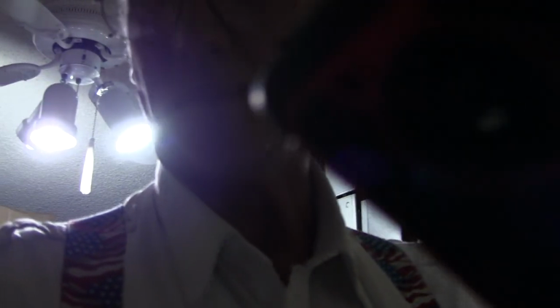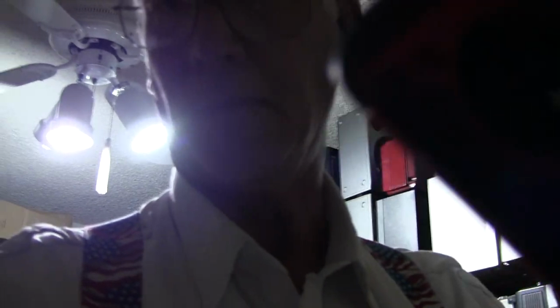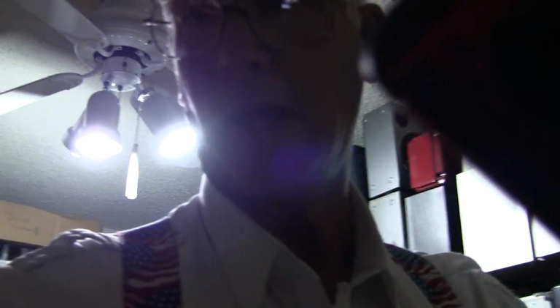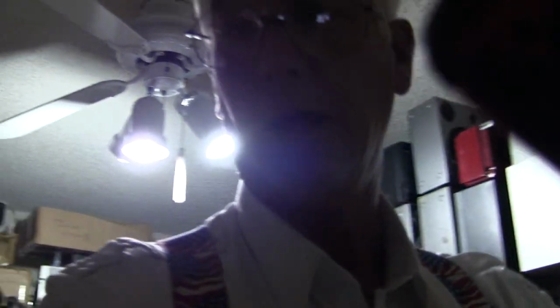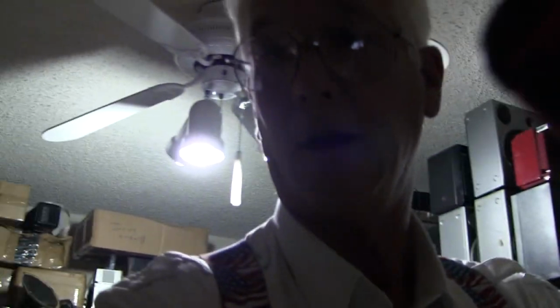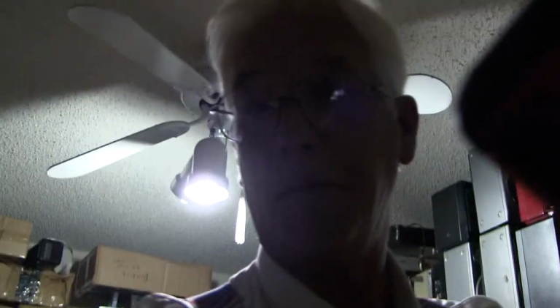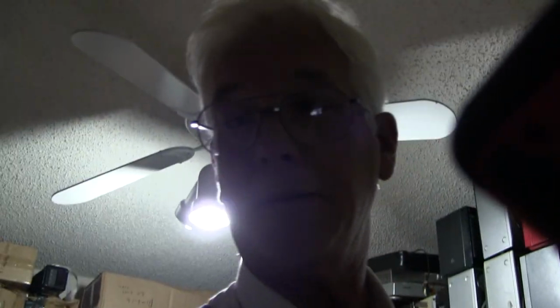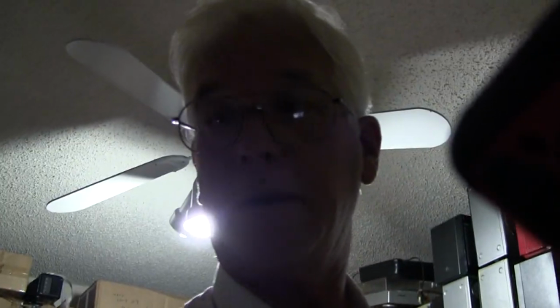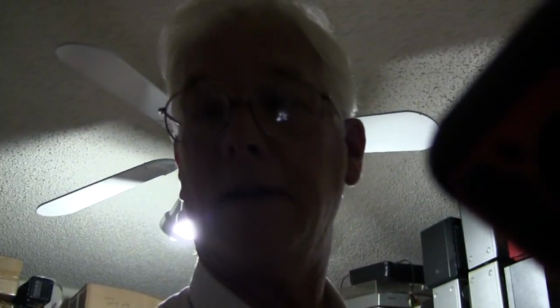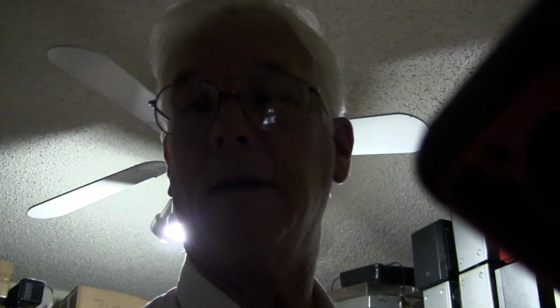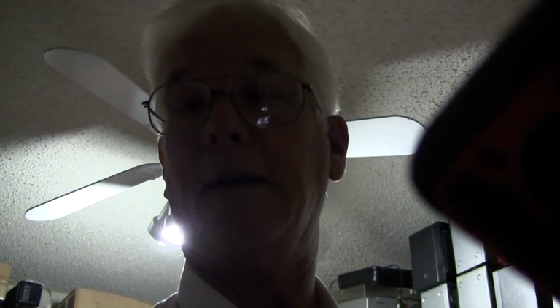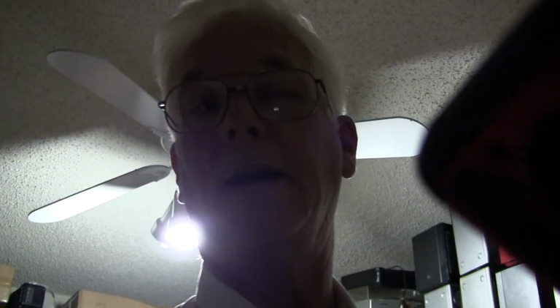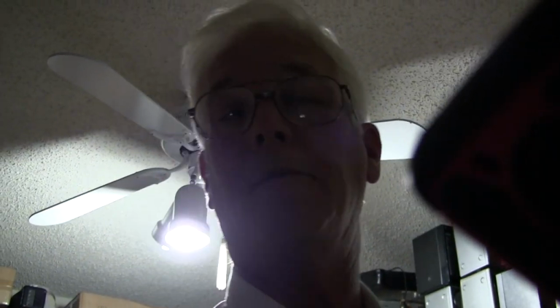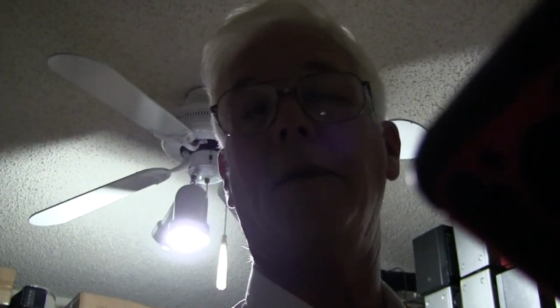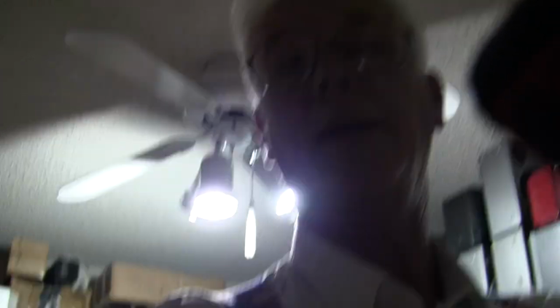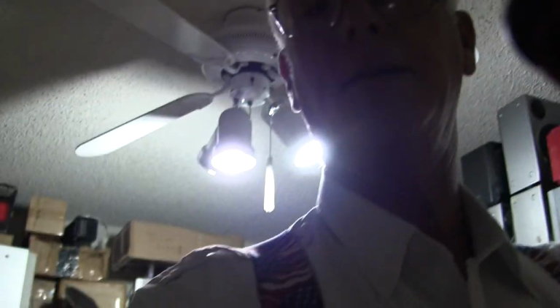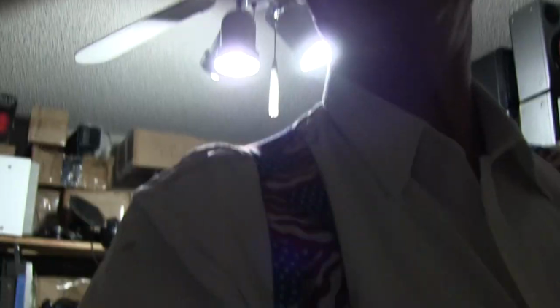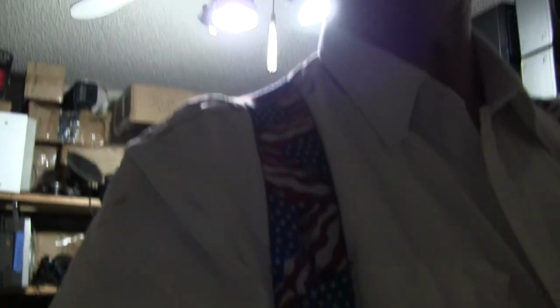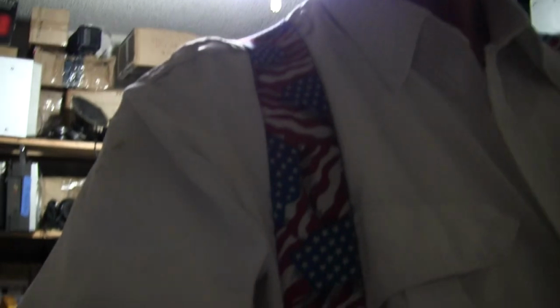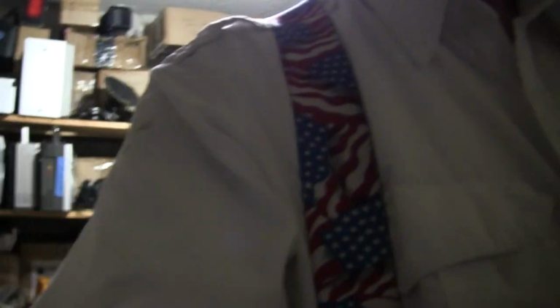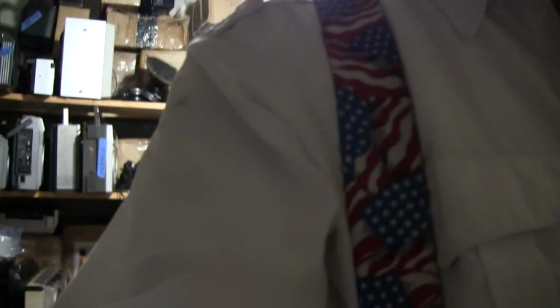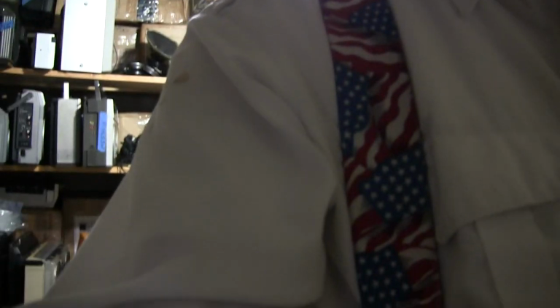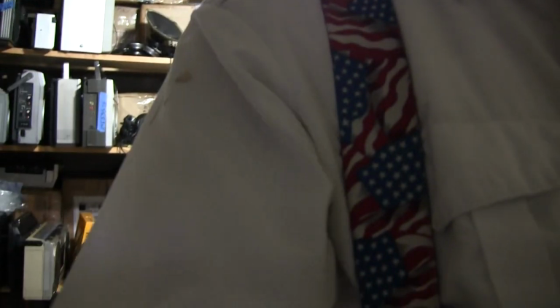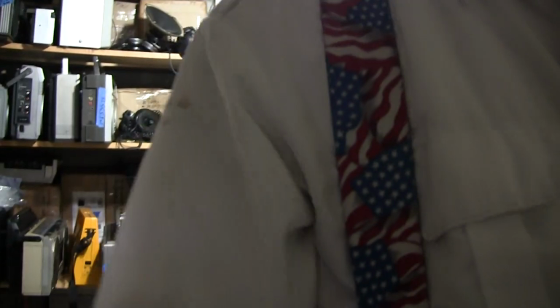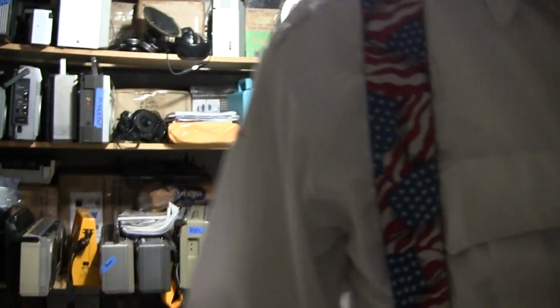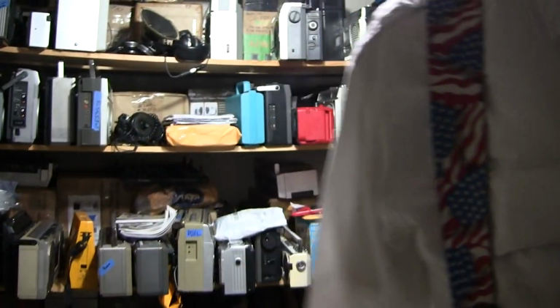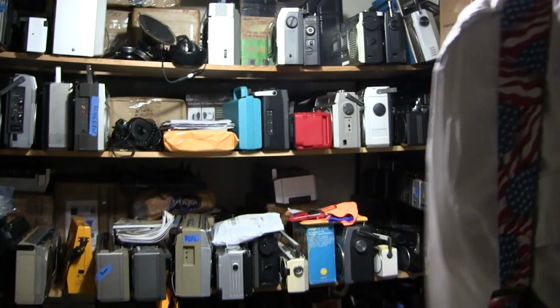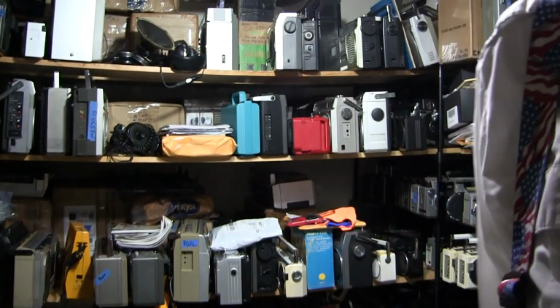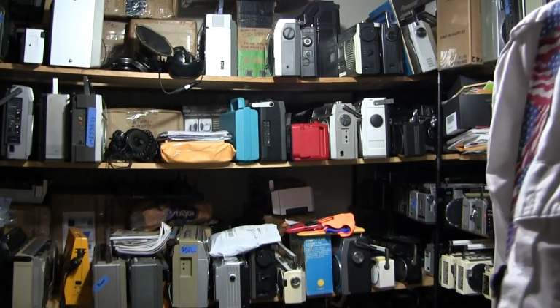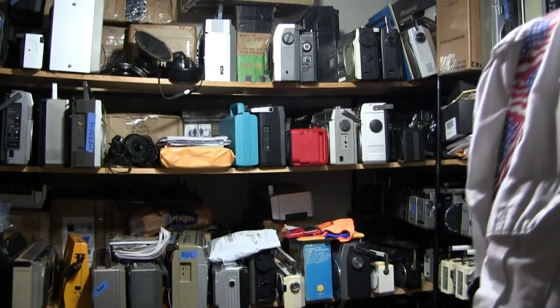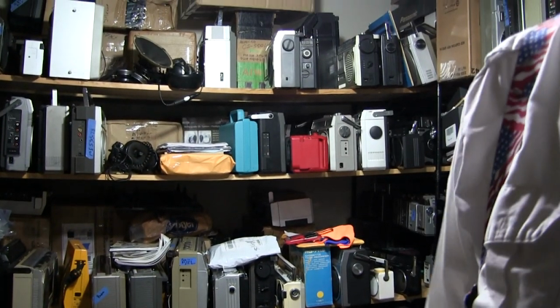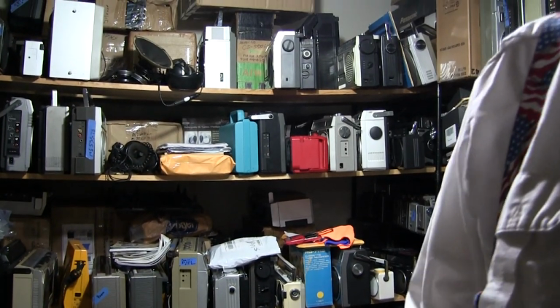Hope you enjoyed. I've got more things to unbox and play with right there.